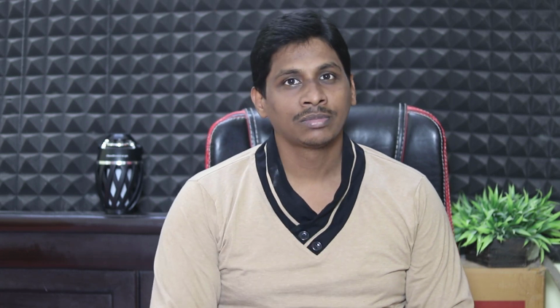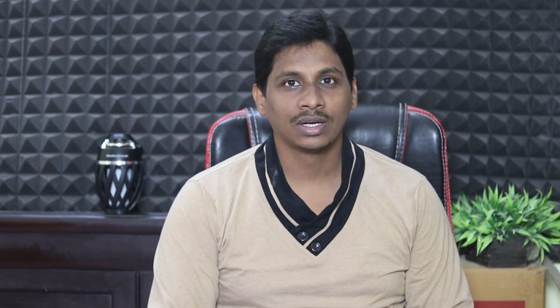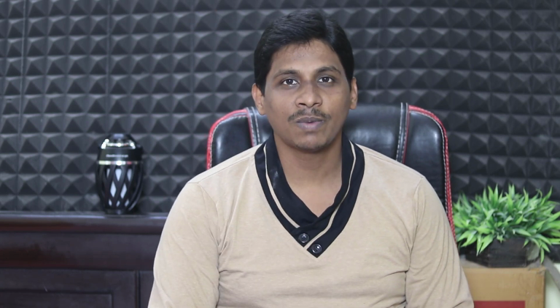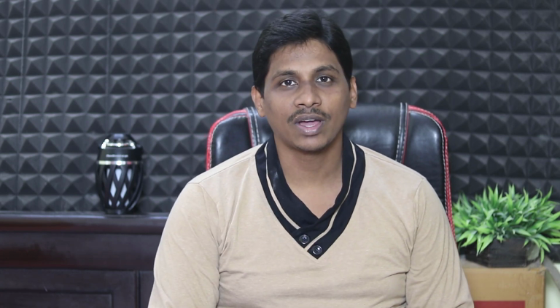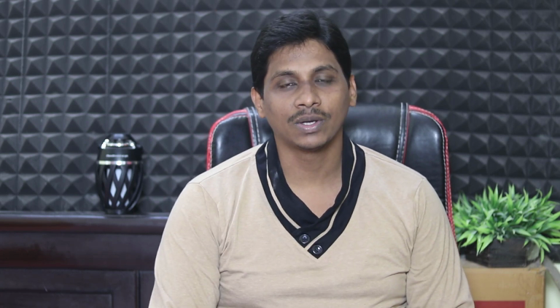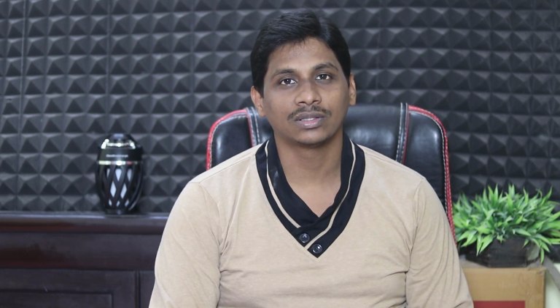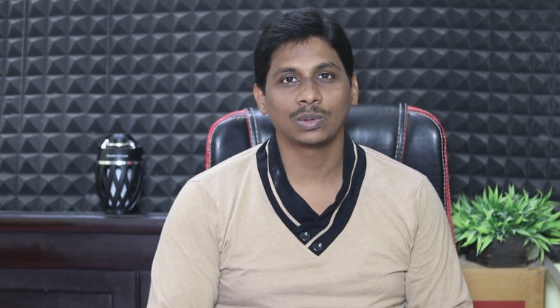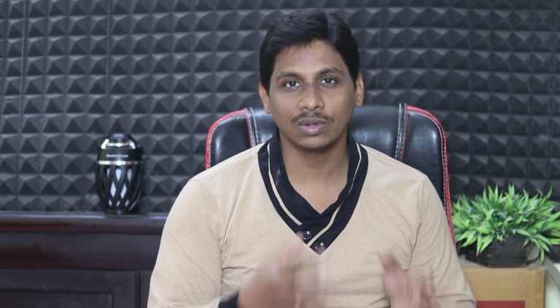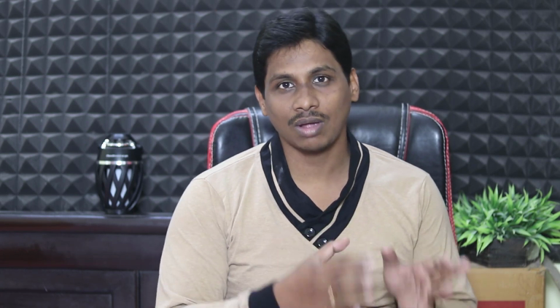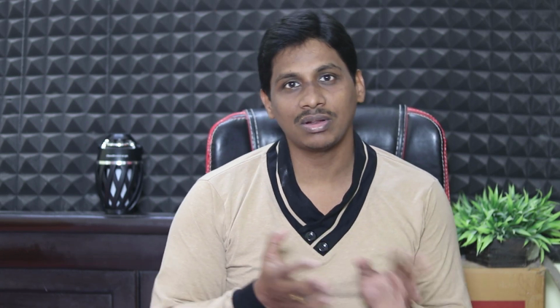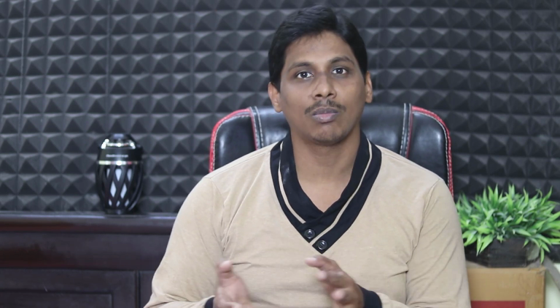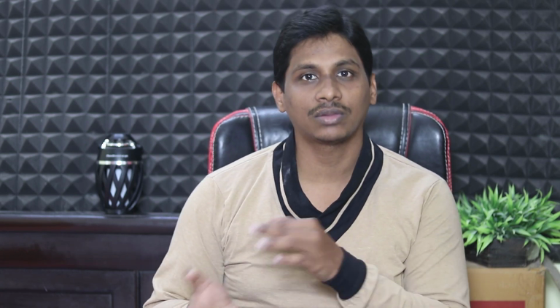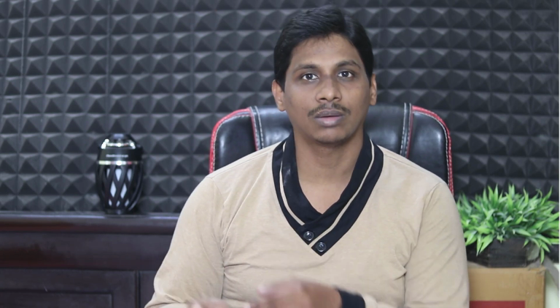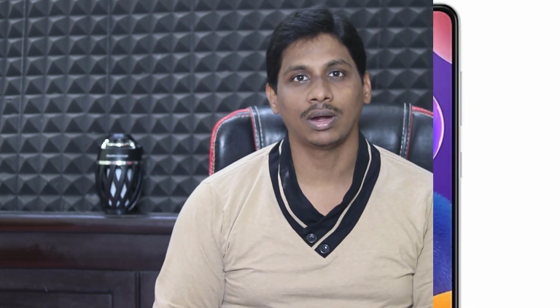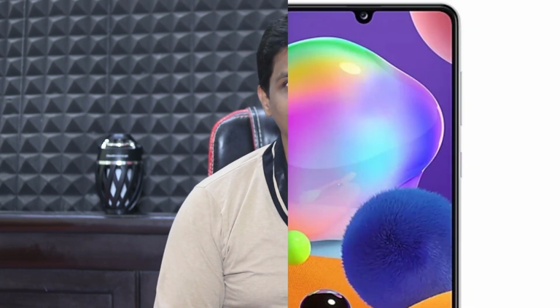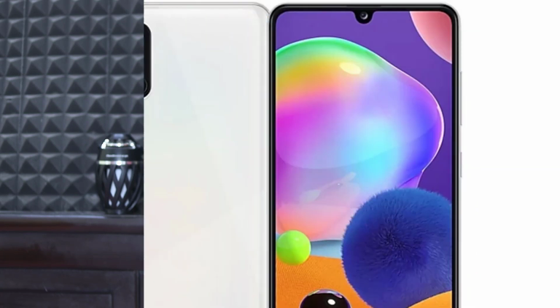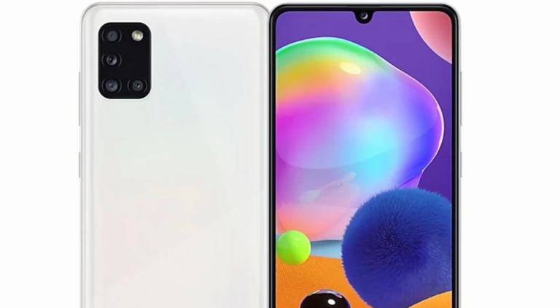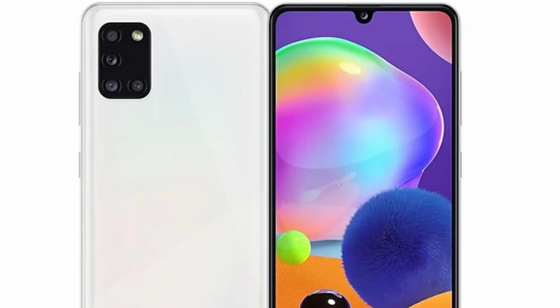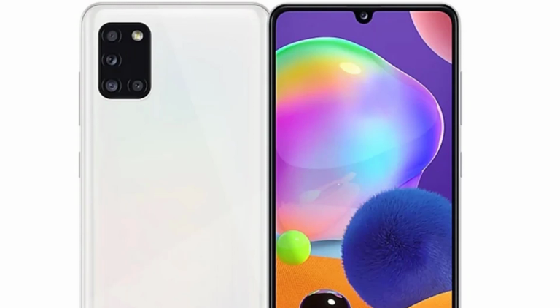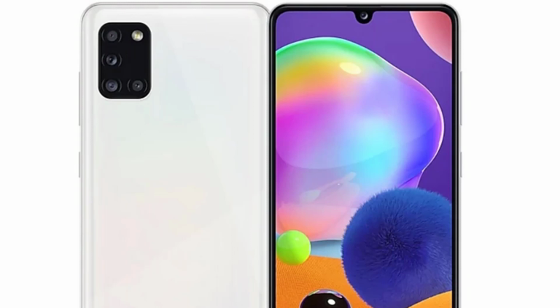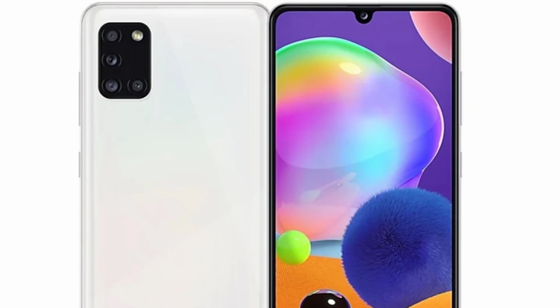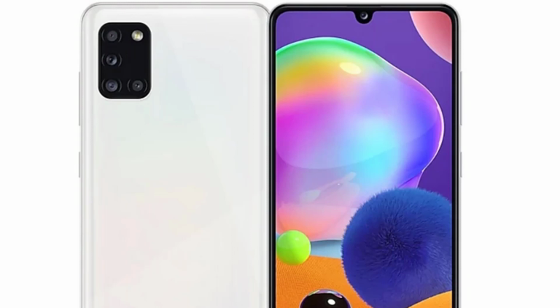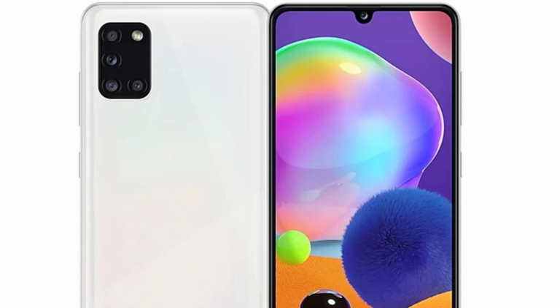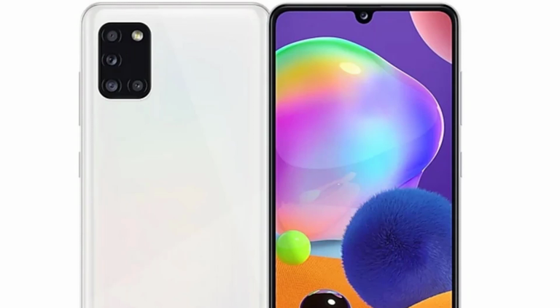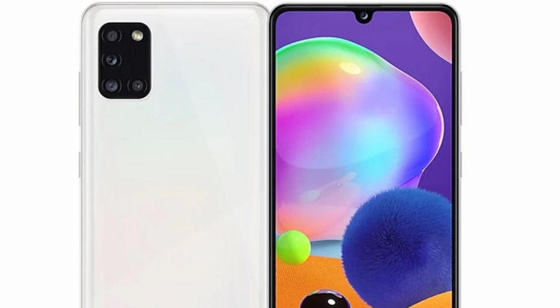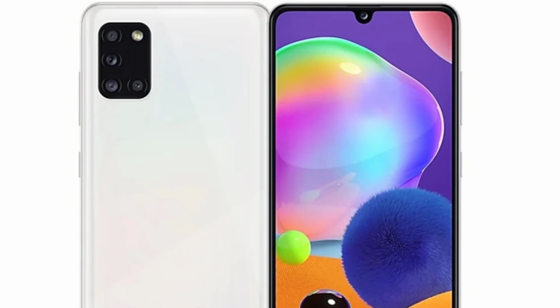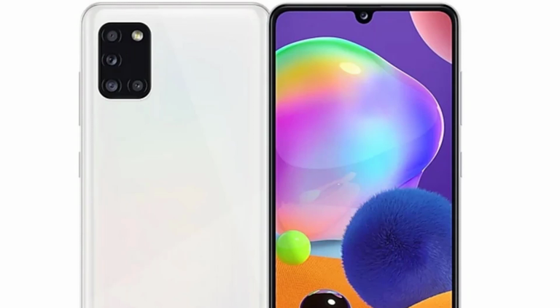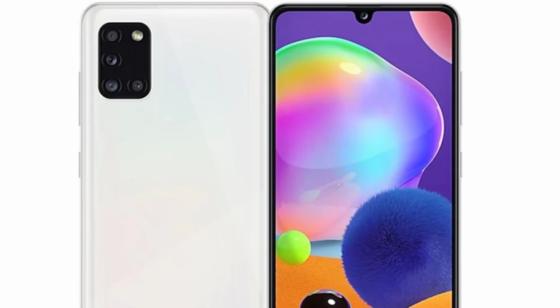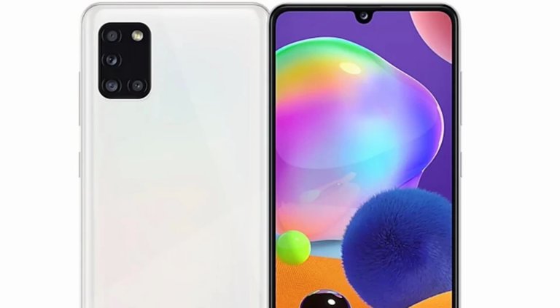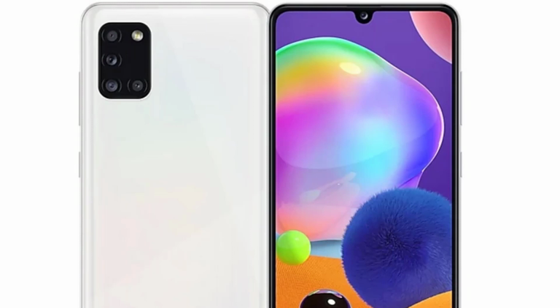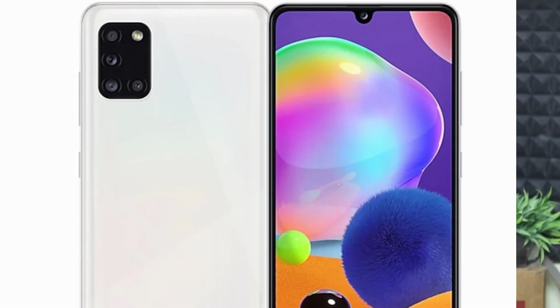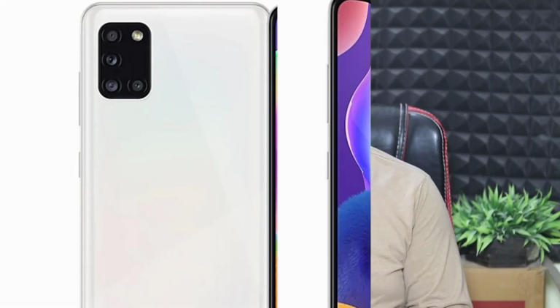This is the fingerprint sensor. This is the unboxing on our channel. If you missed it, the link is in the description.